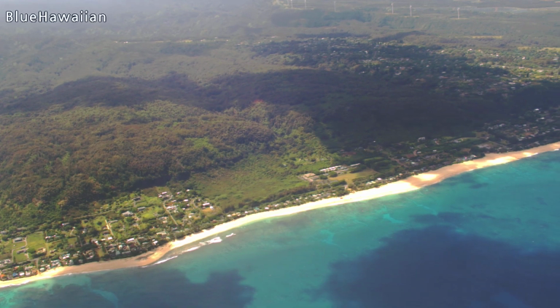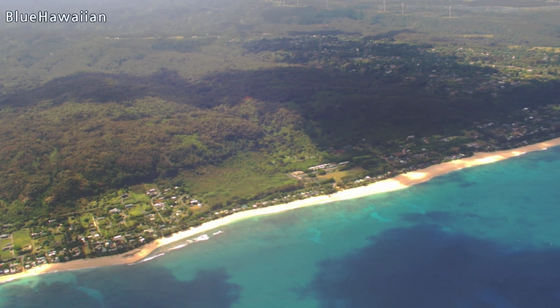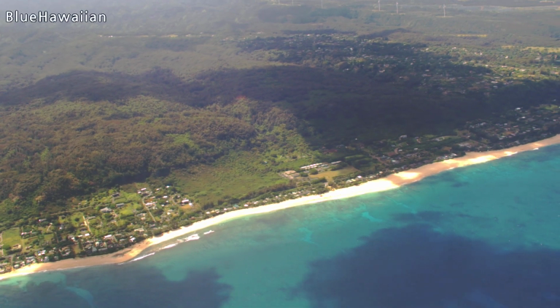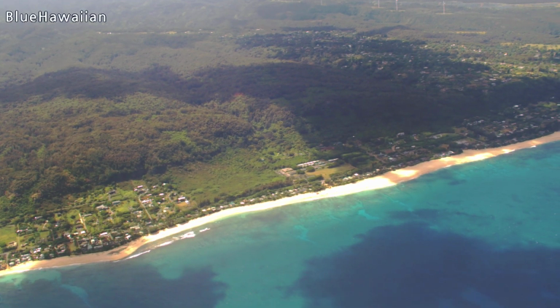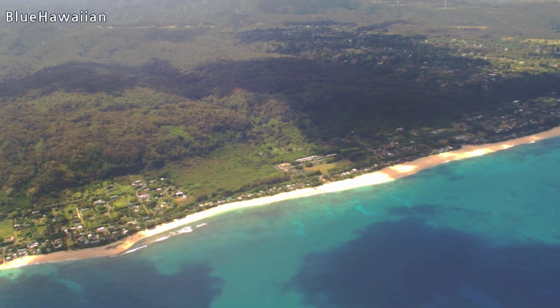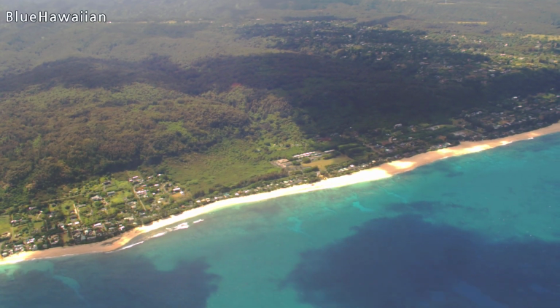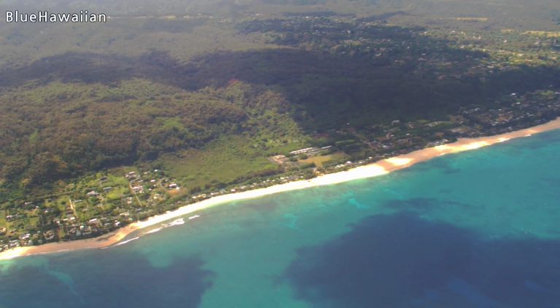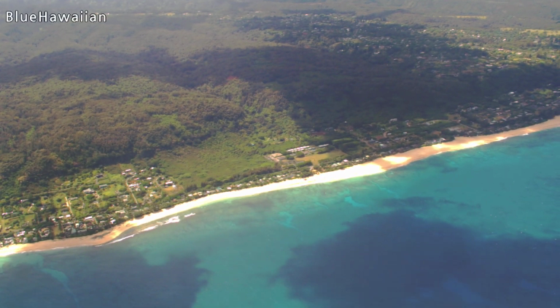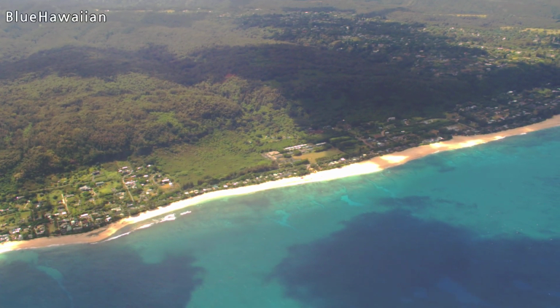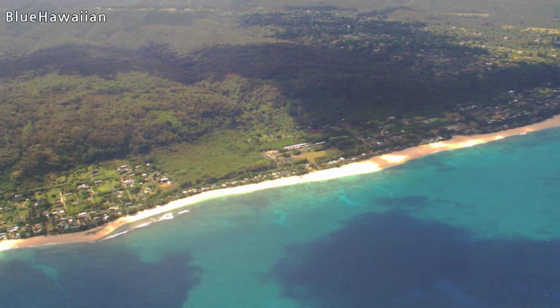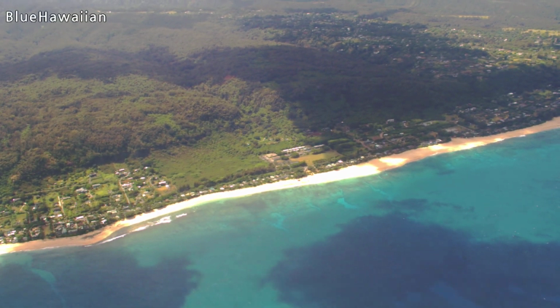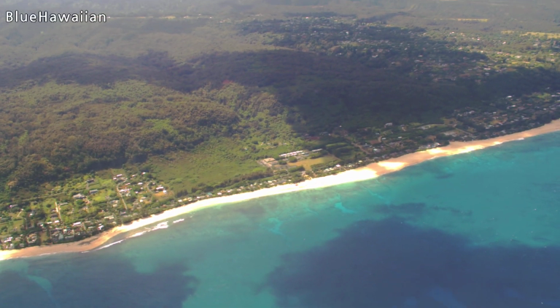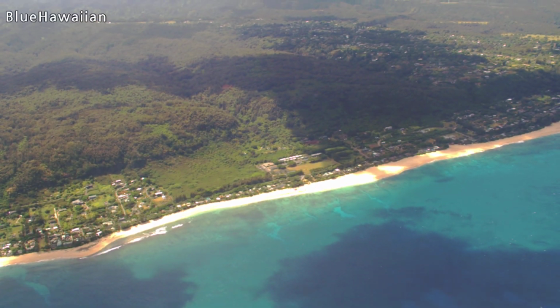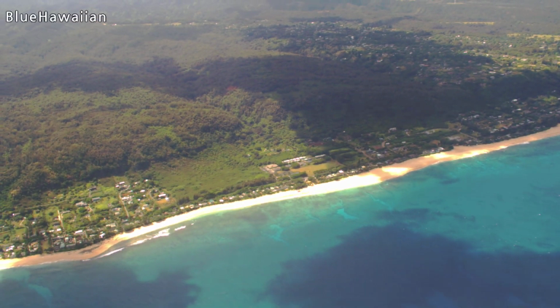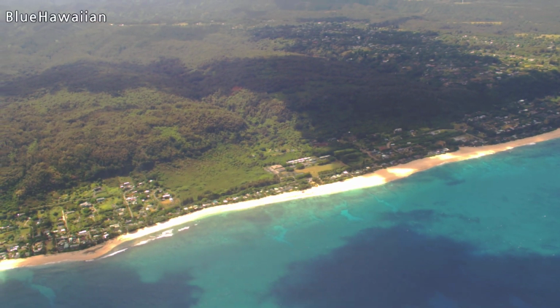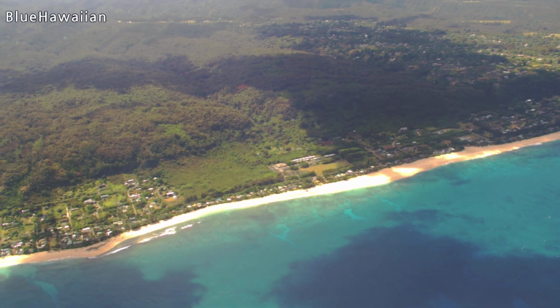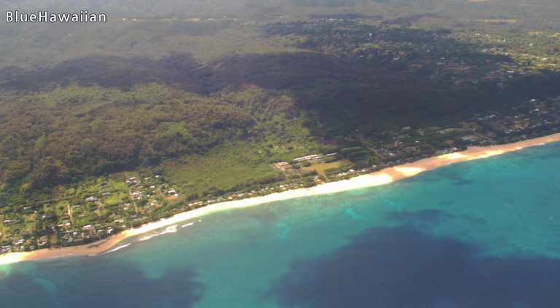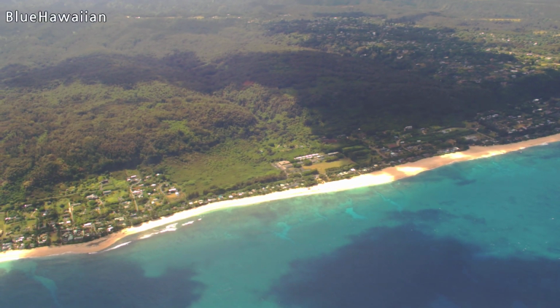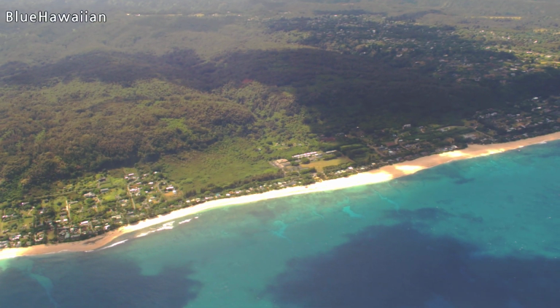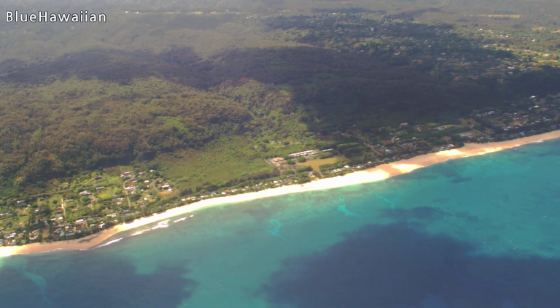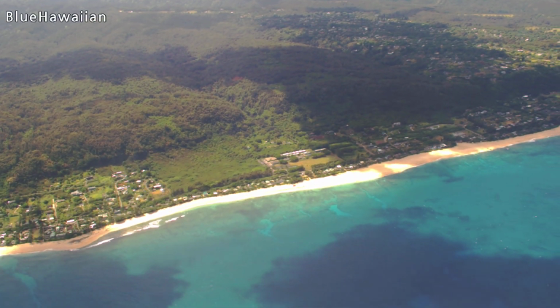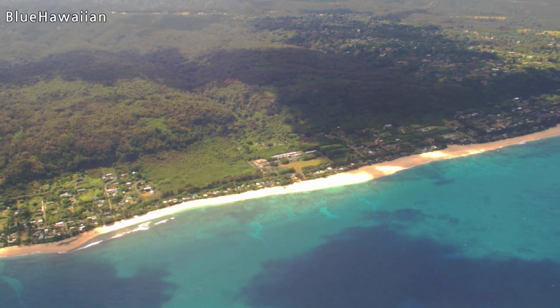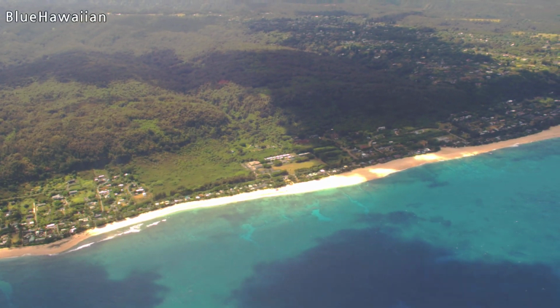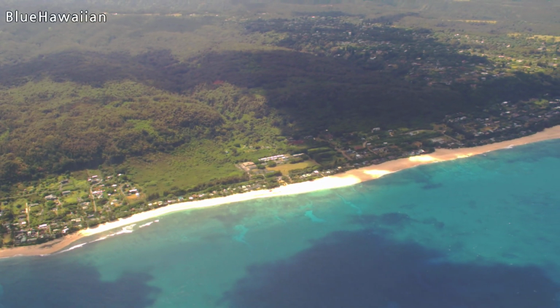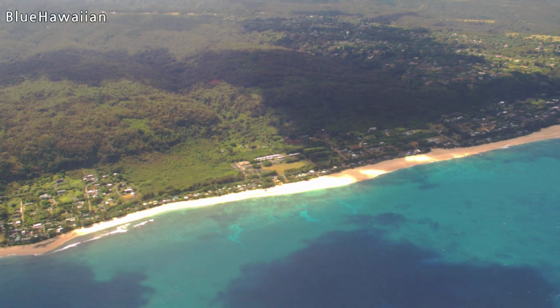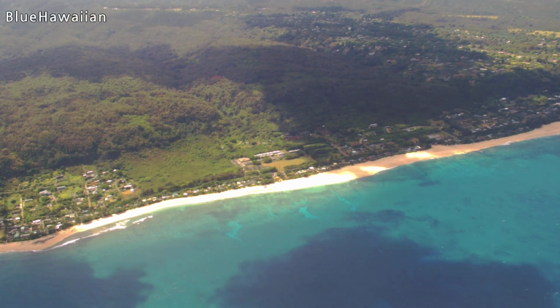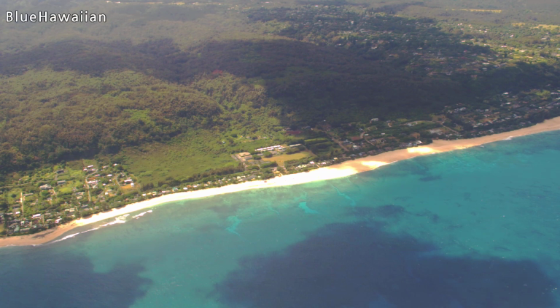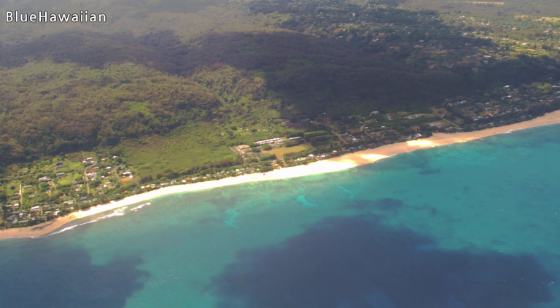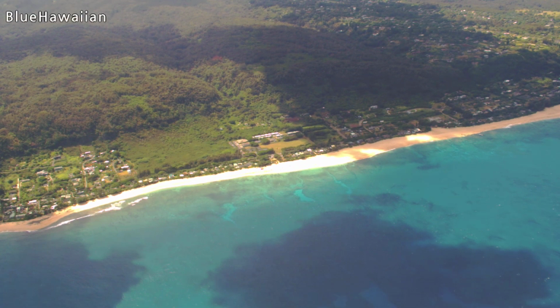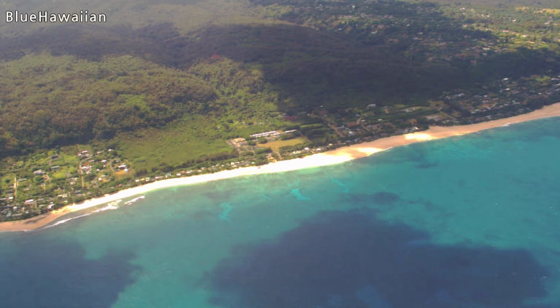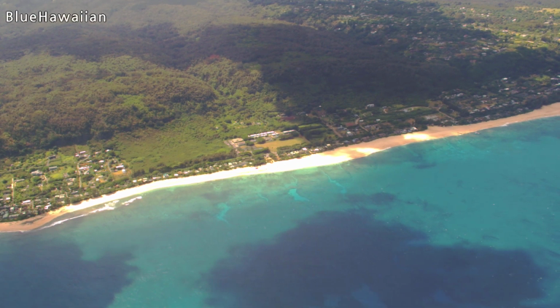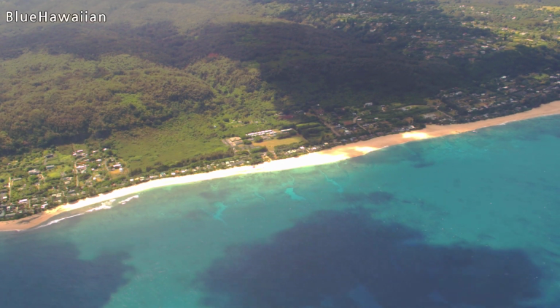This long beach over here on the left is called the Banzai Pipeline — big surfing competitions here in the winter as well.